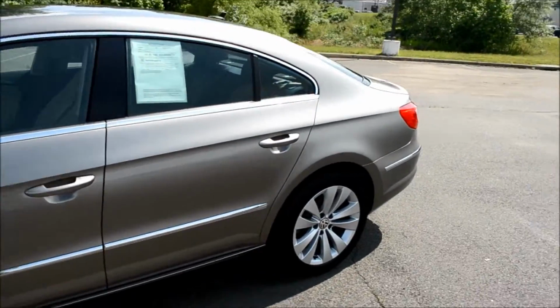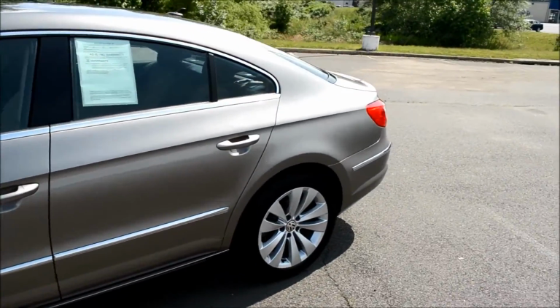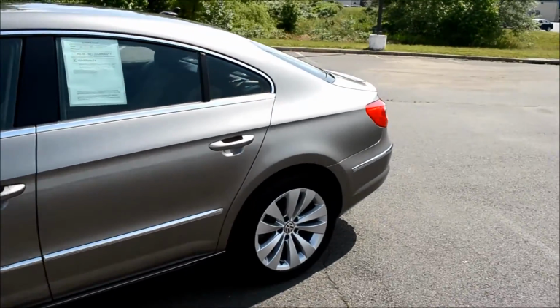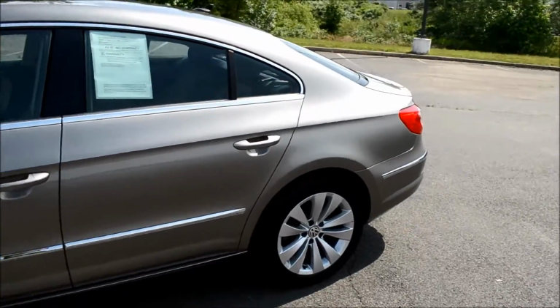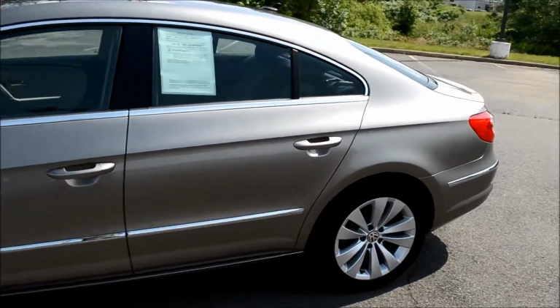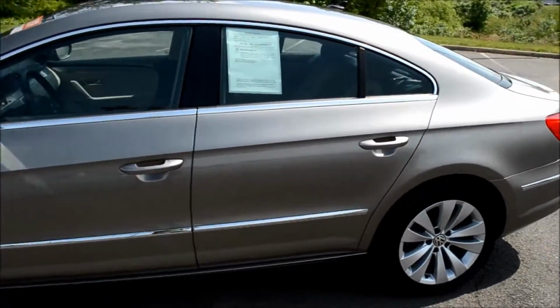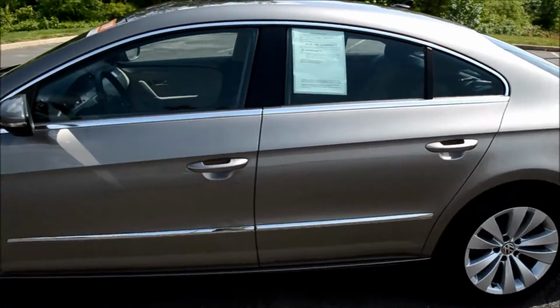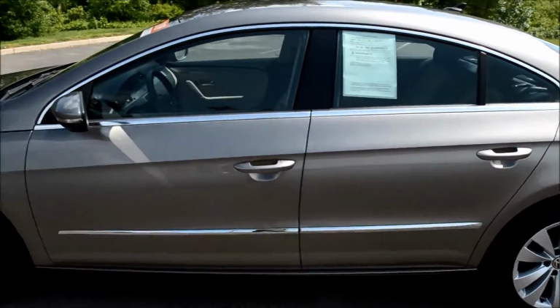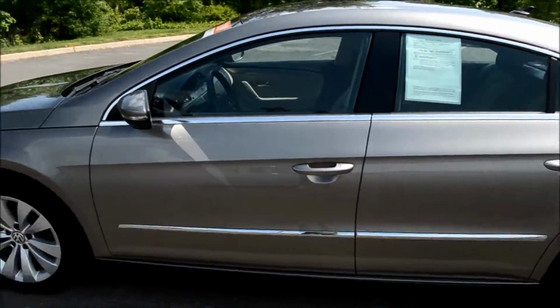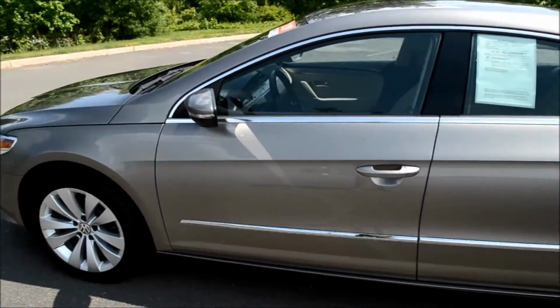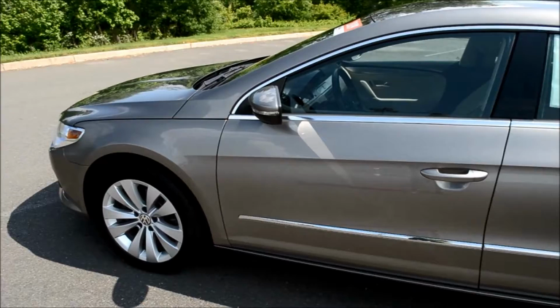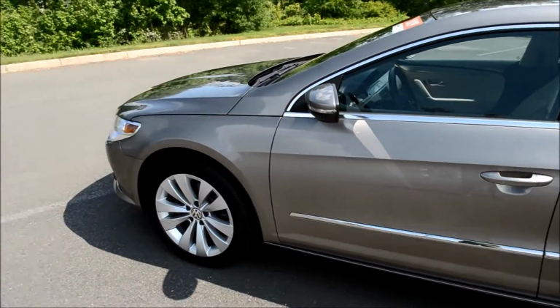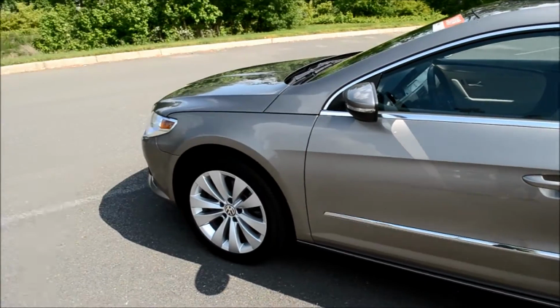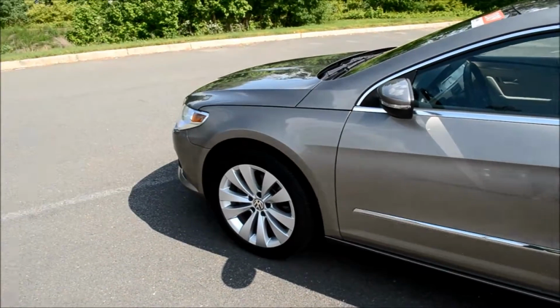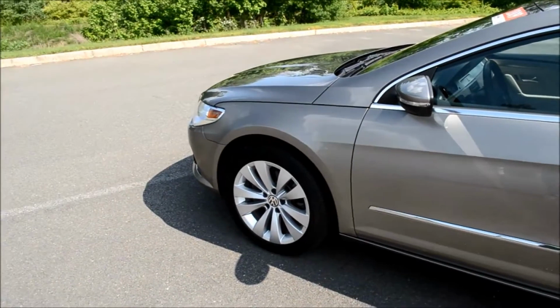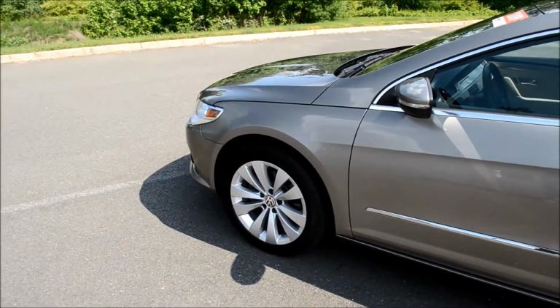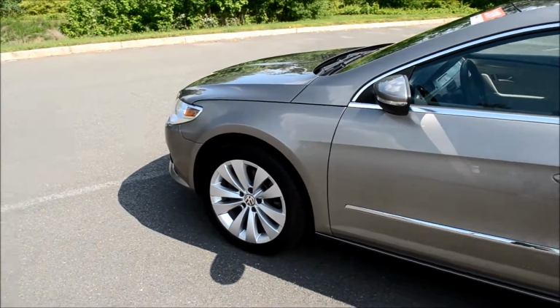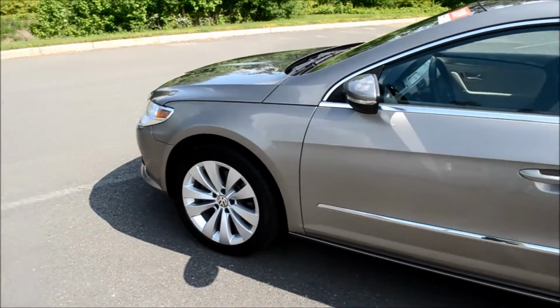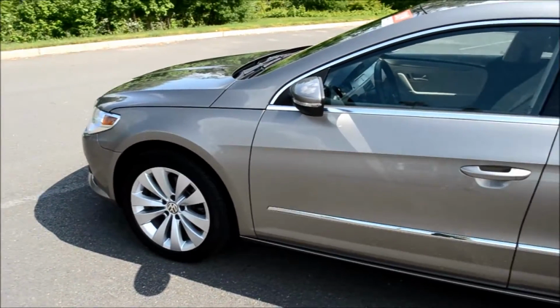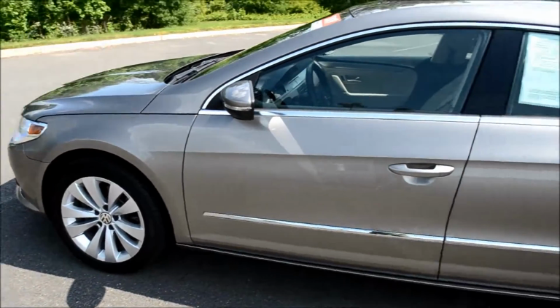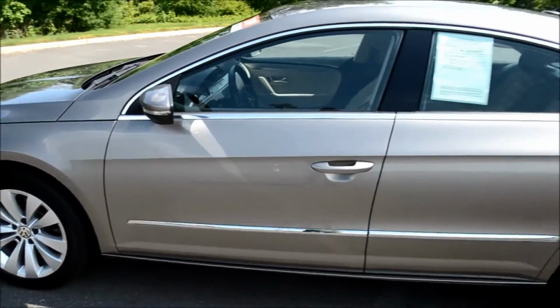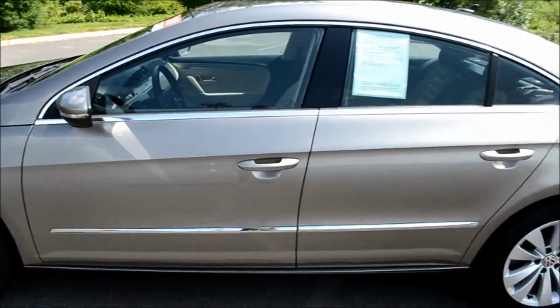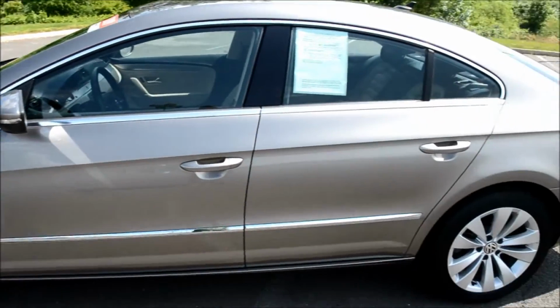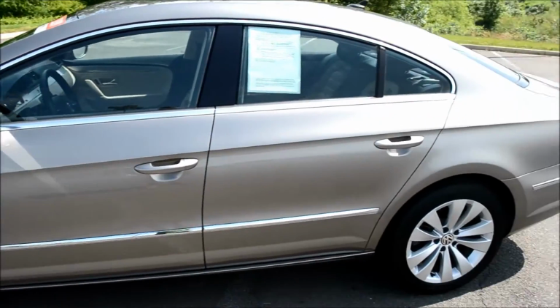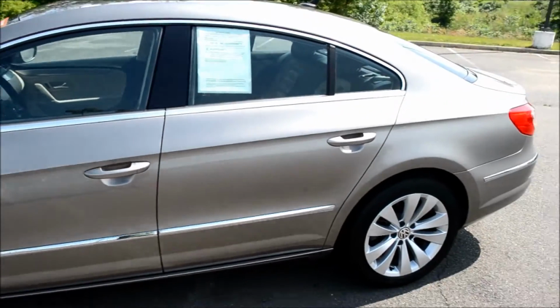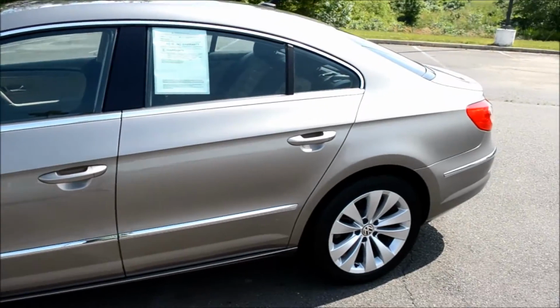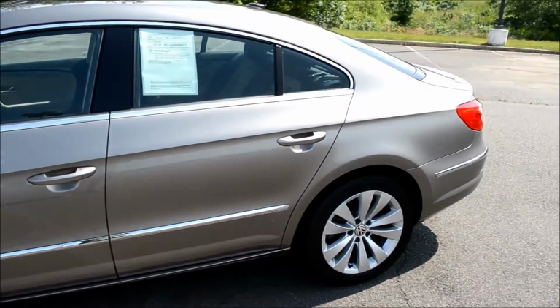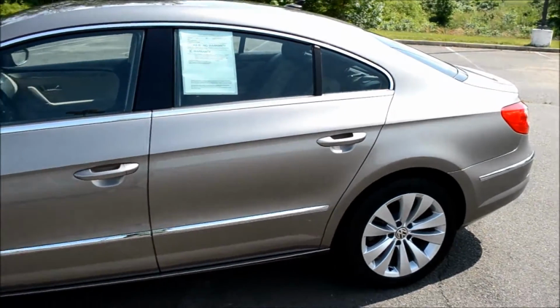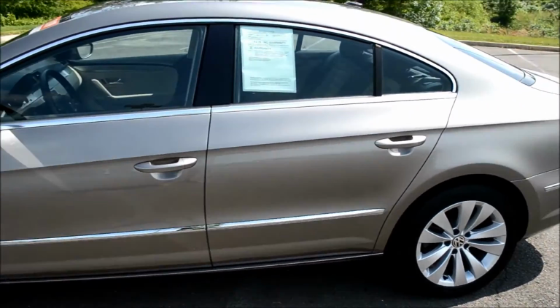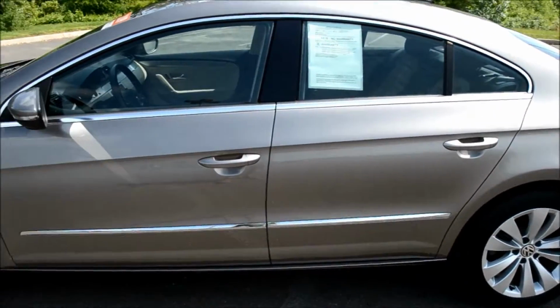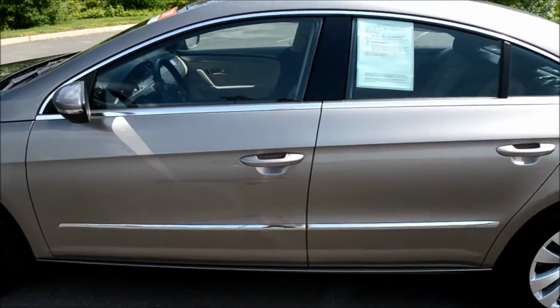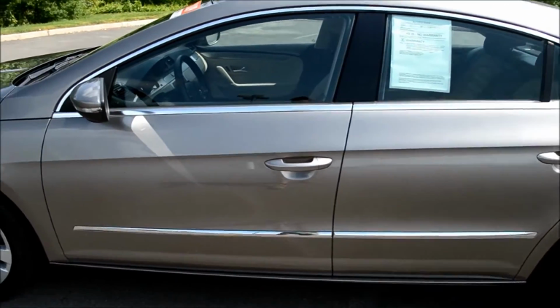As you can see, a great looking car with low miles. Next we're going to take a look inside.